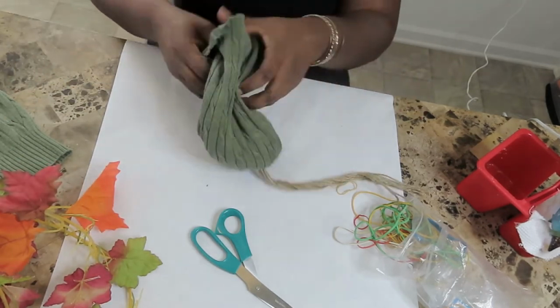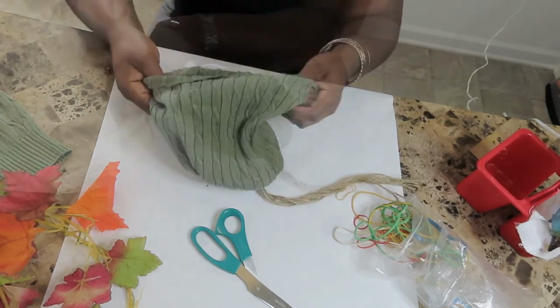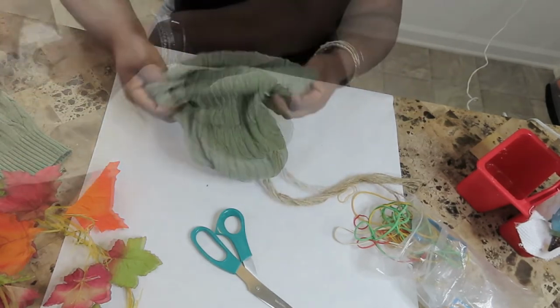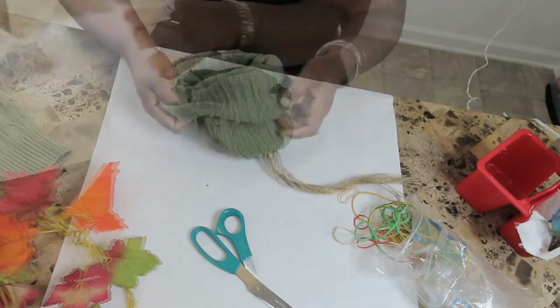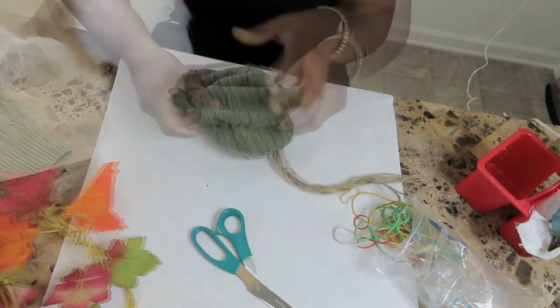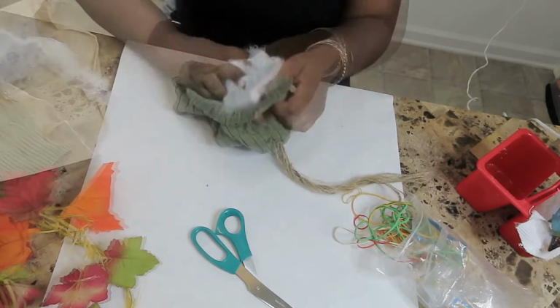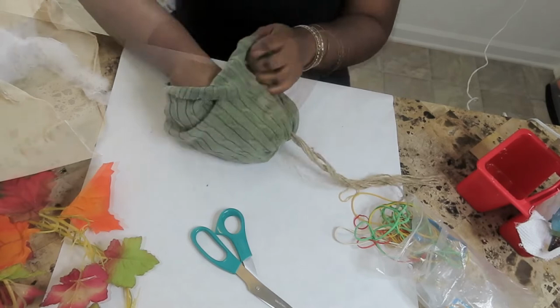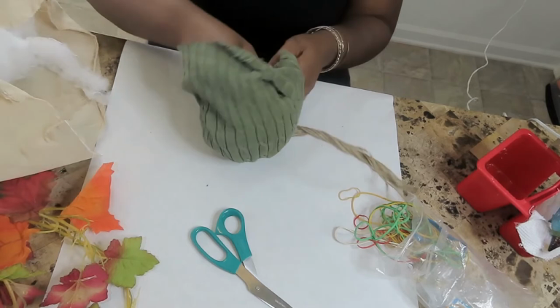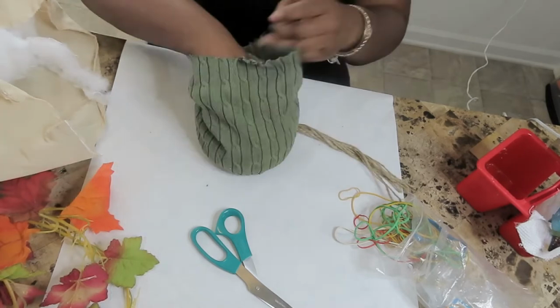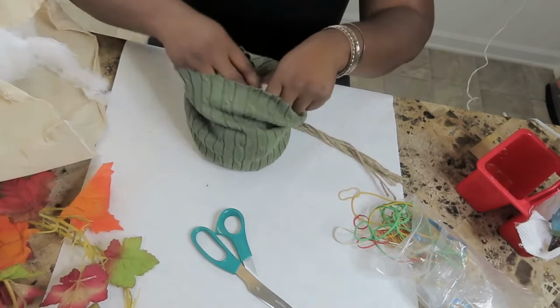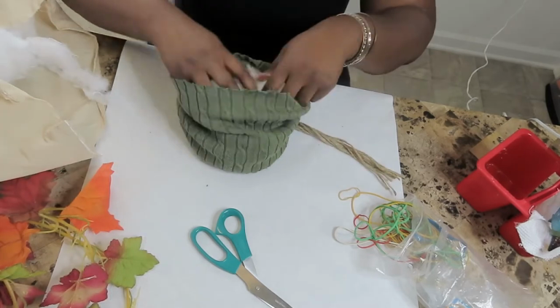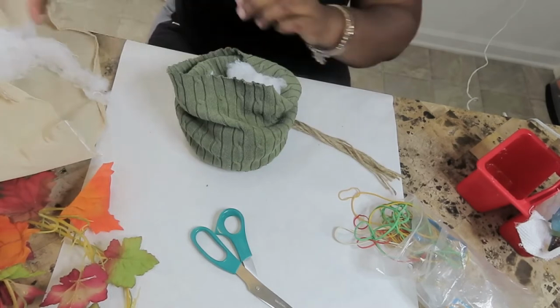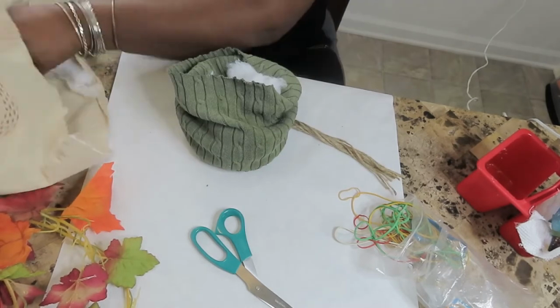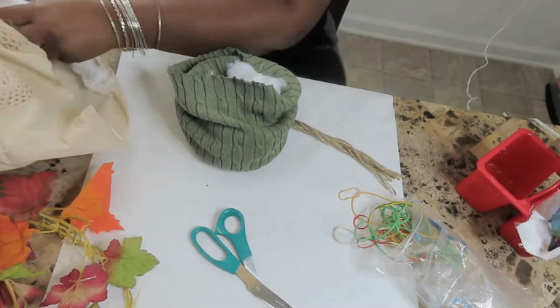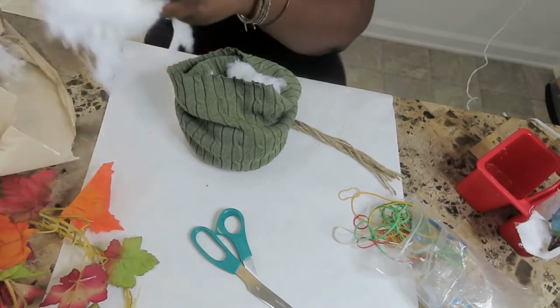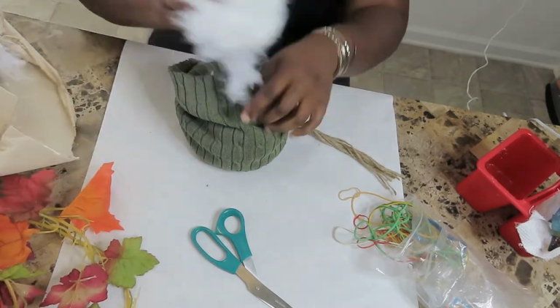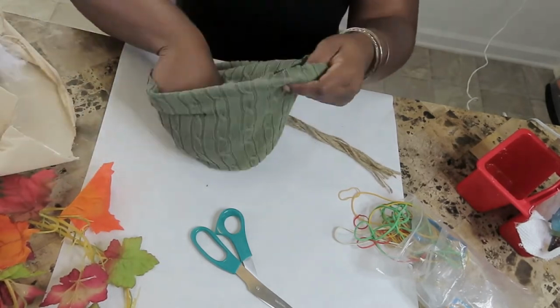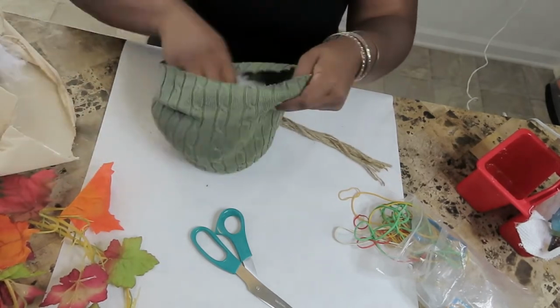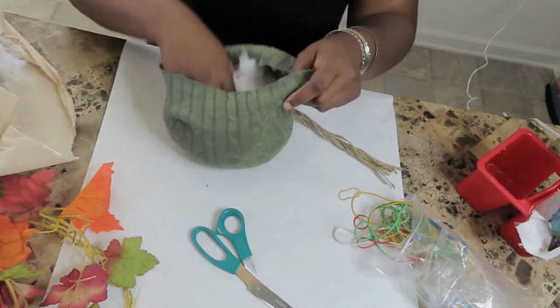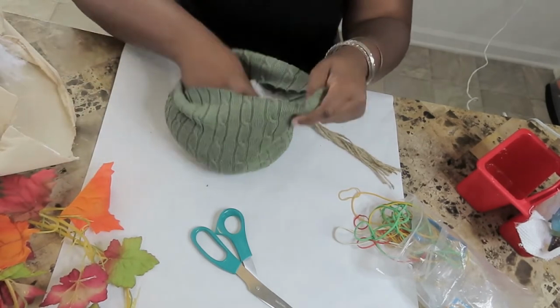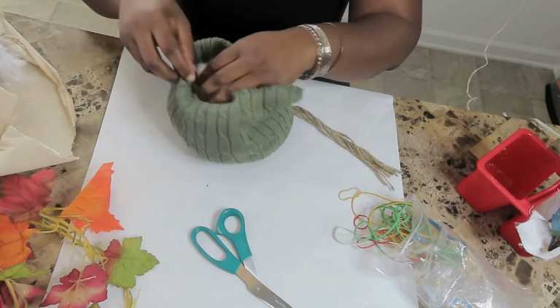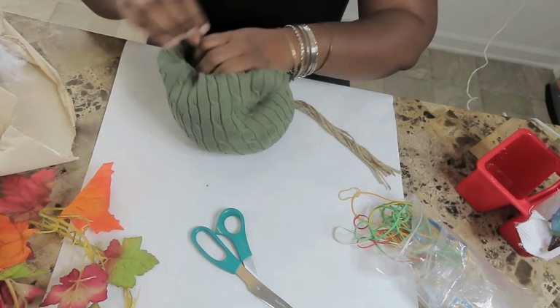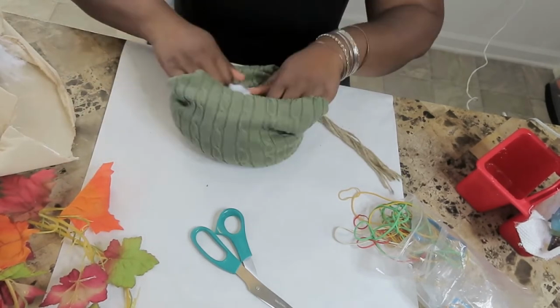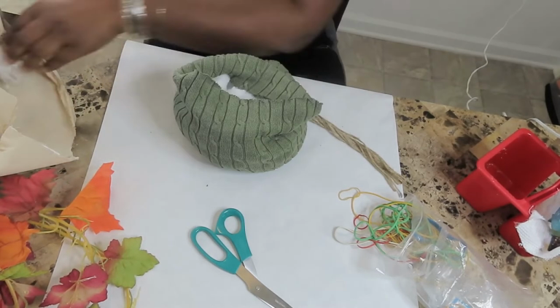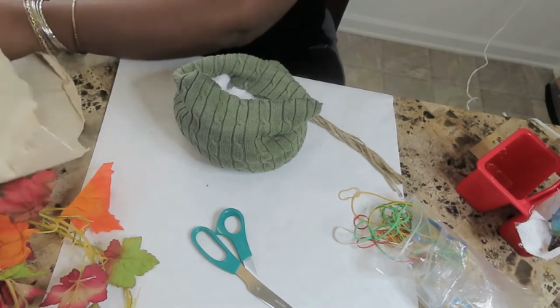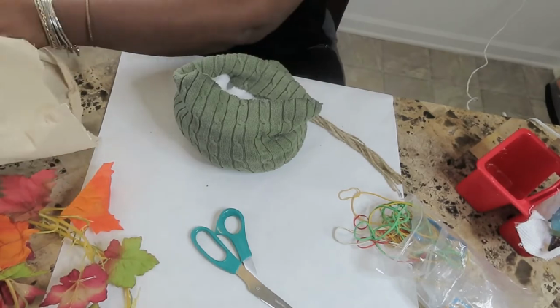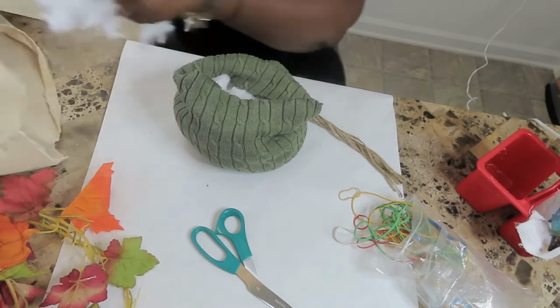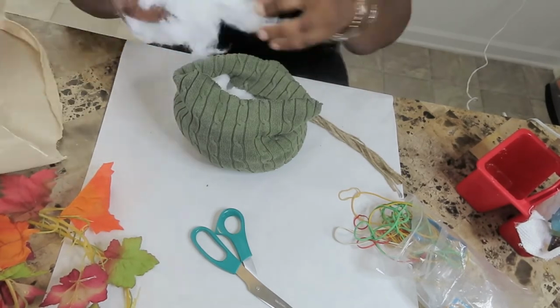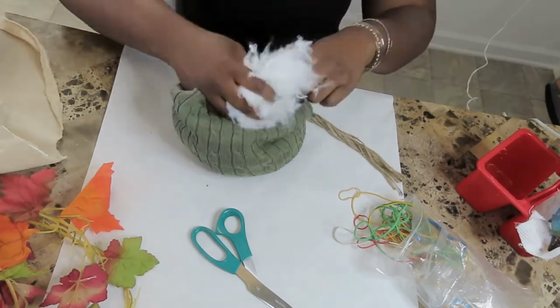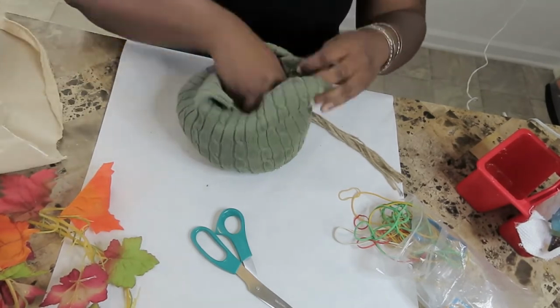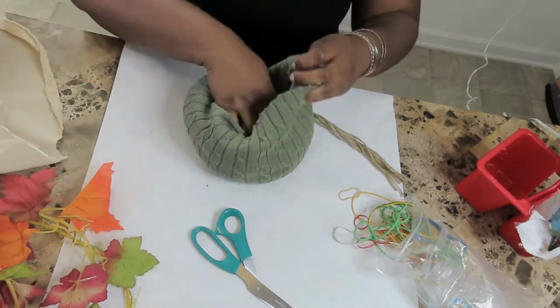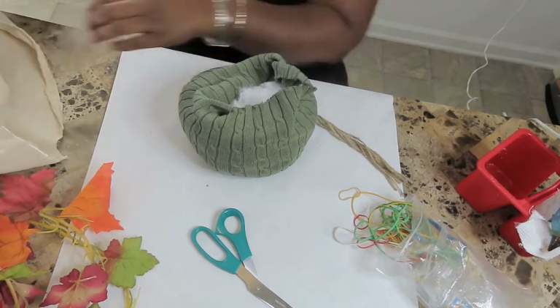Next, you will stuff it with pillow stuffing — stuffing it however you like and then form it around.